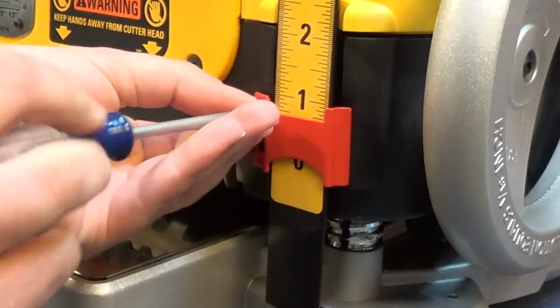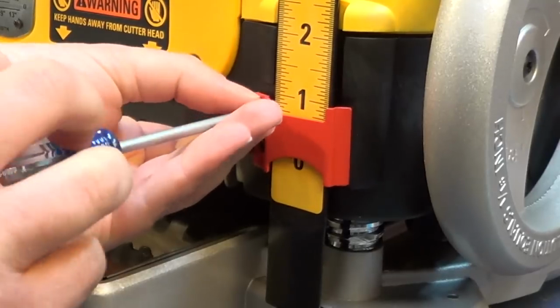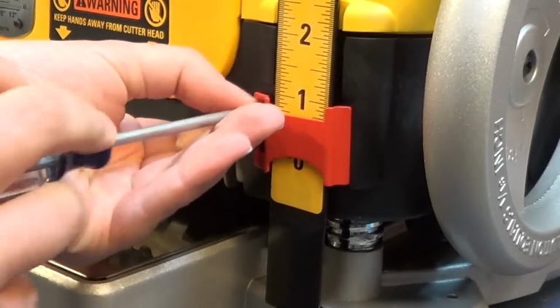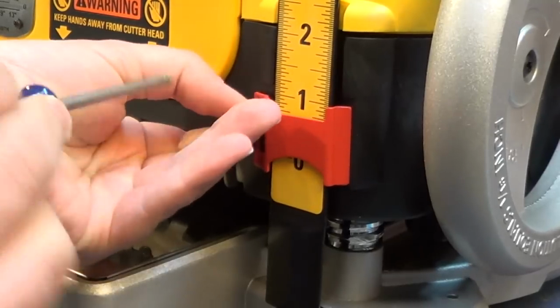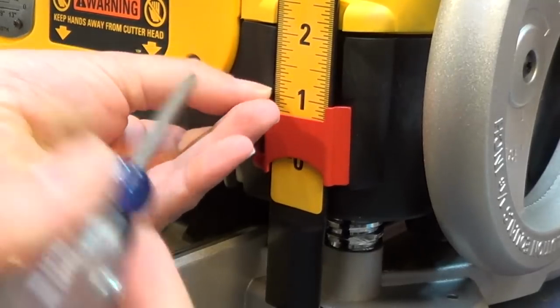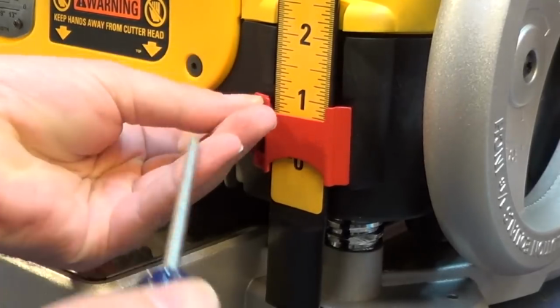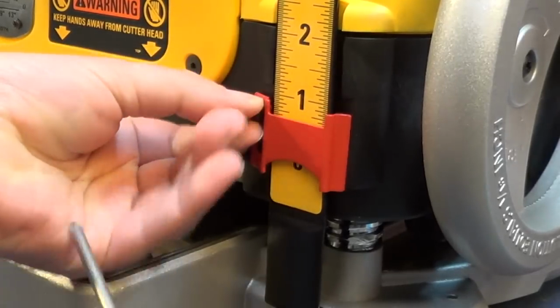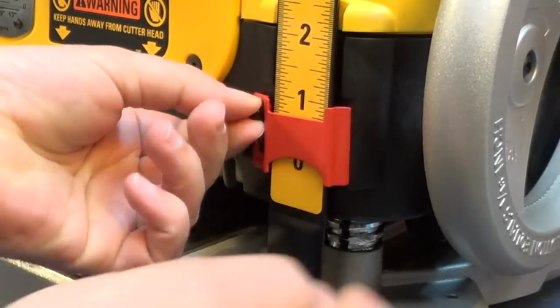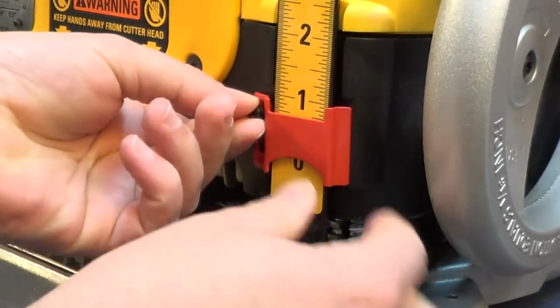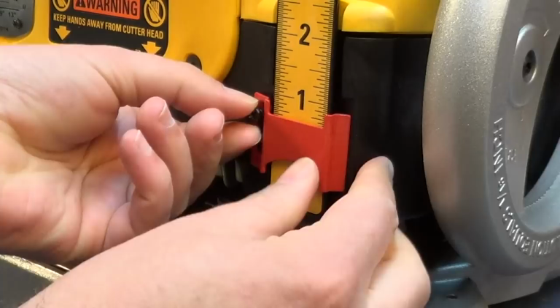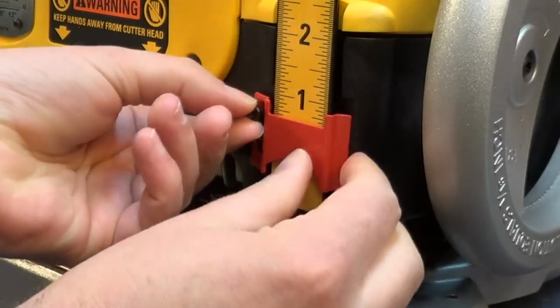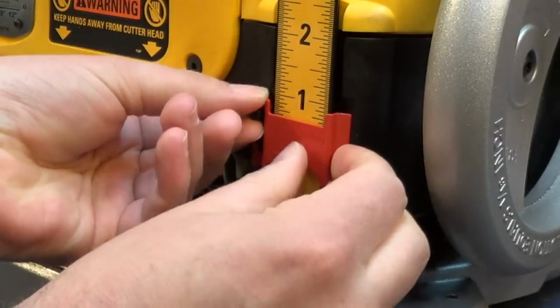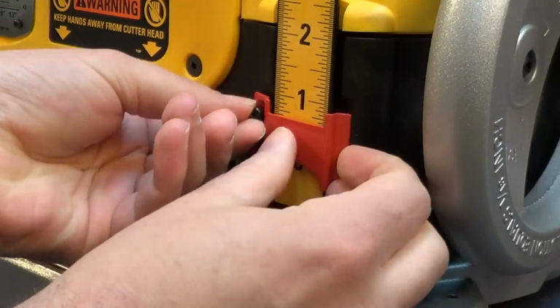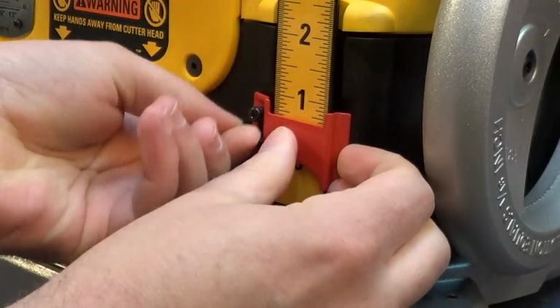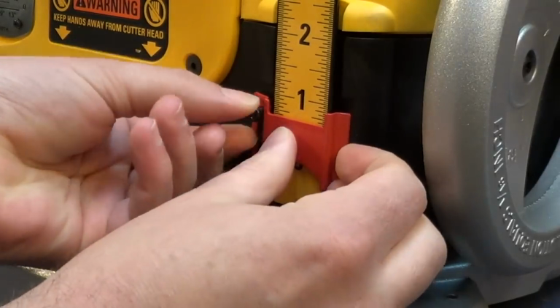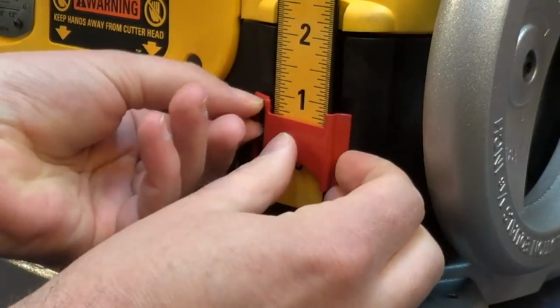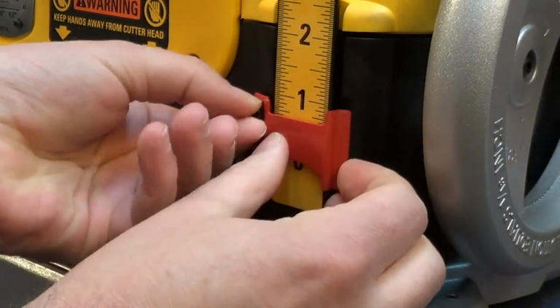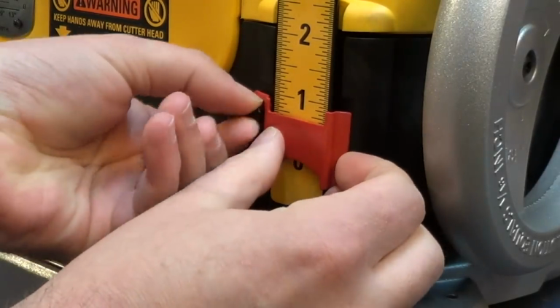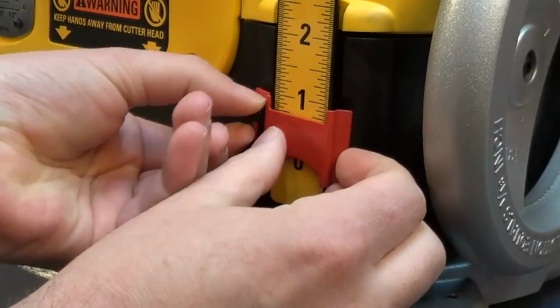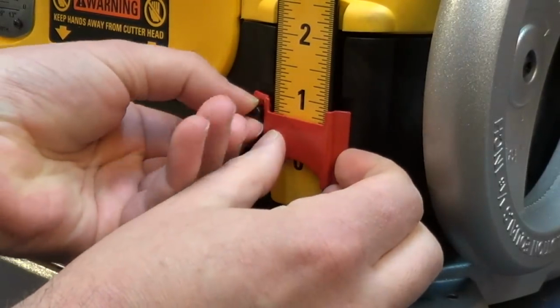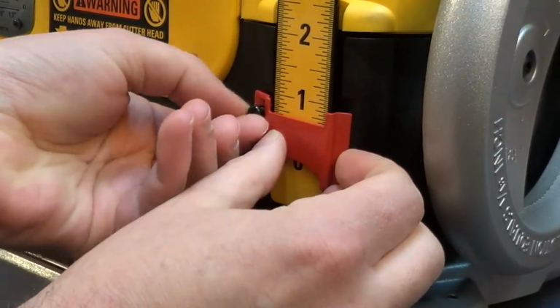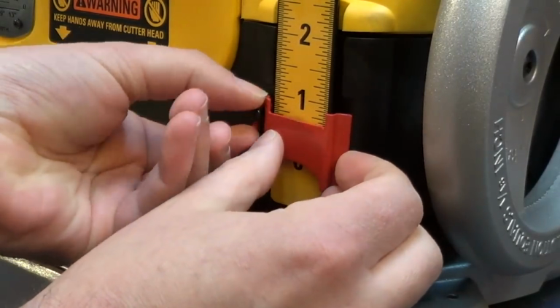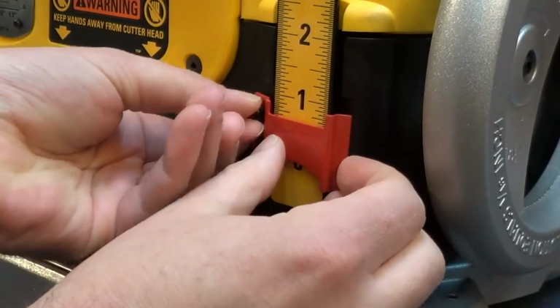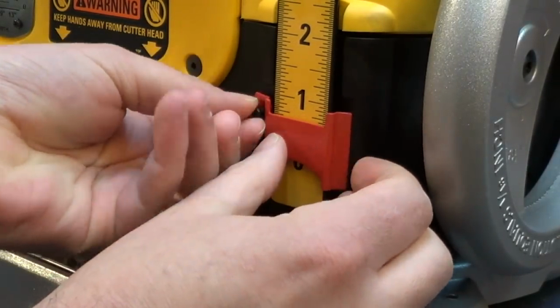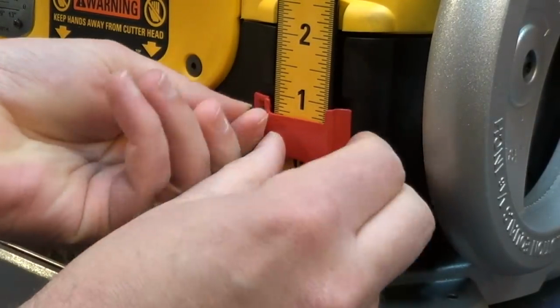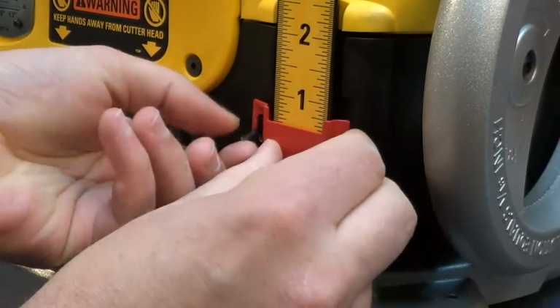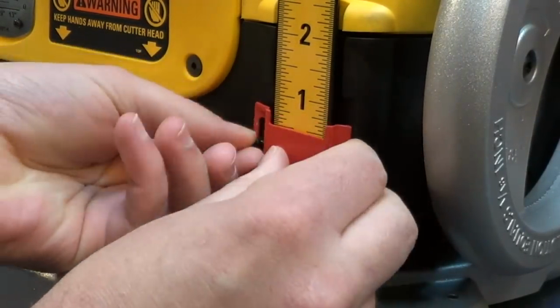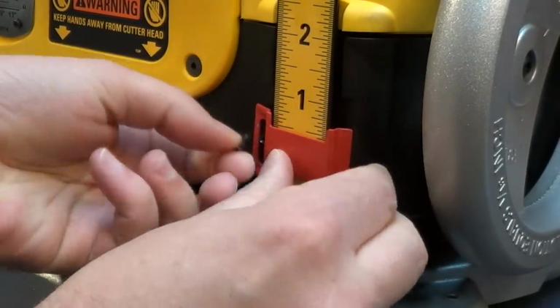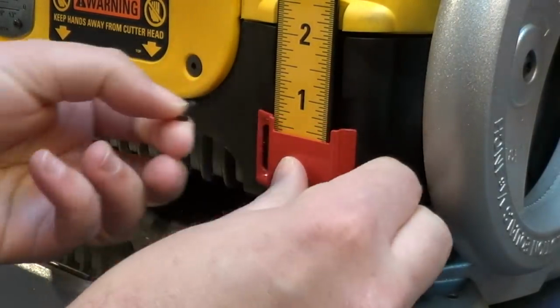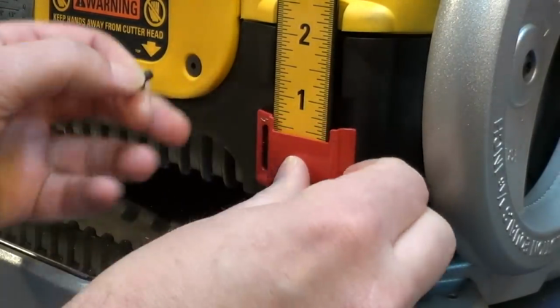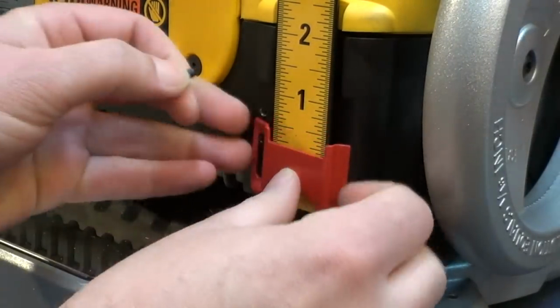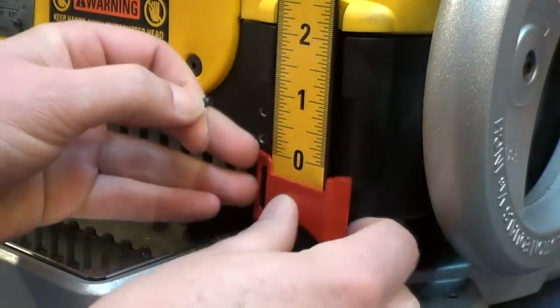First I remove the red depth gauge indicator from the ruler. Keep the screws because we'll need those later.